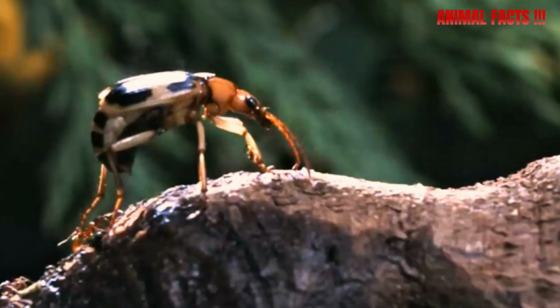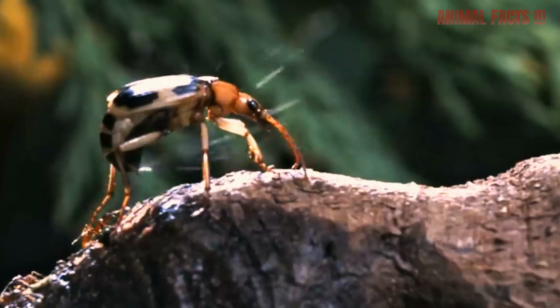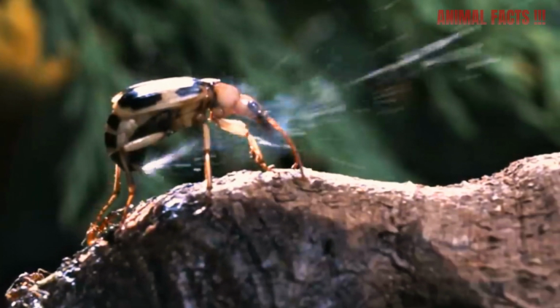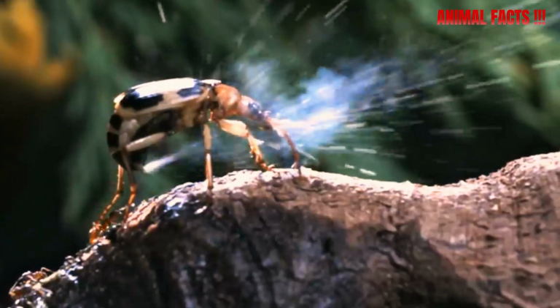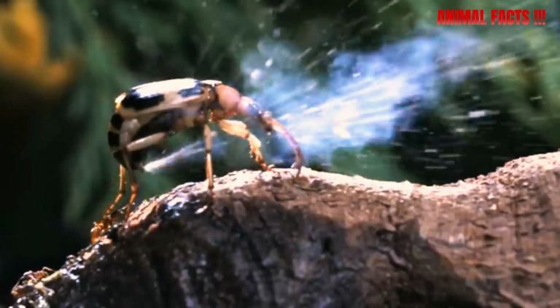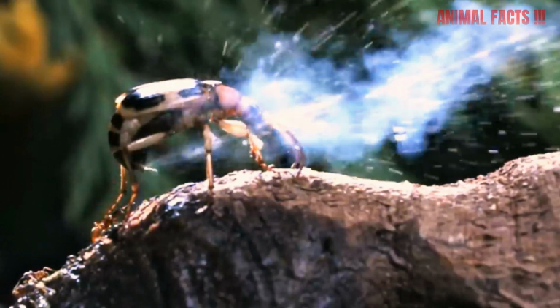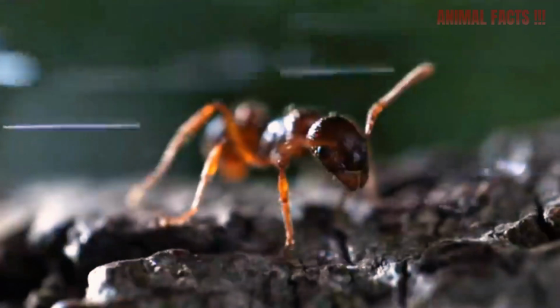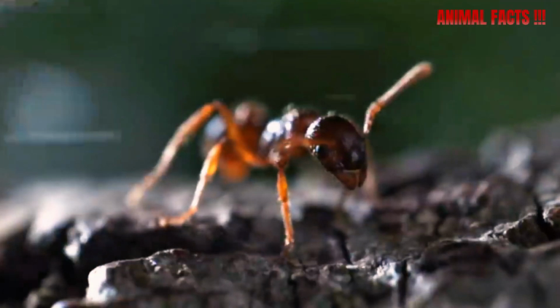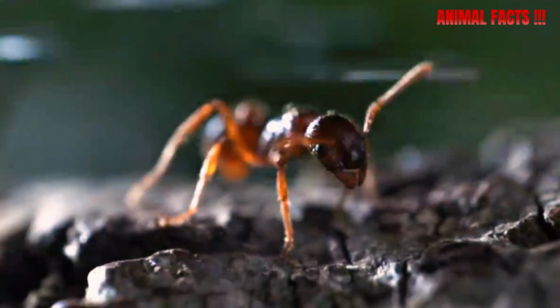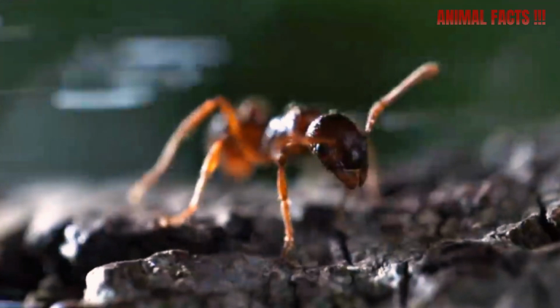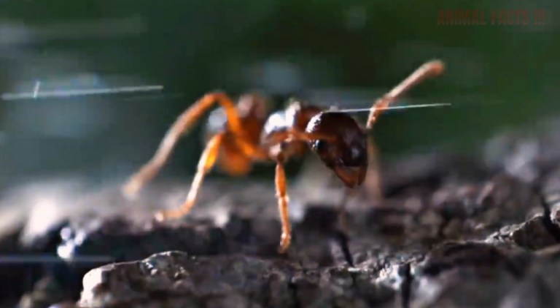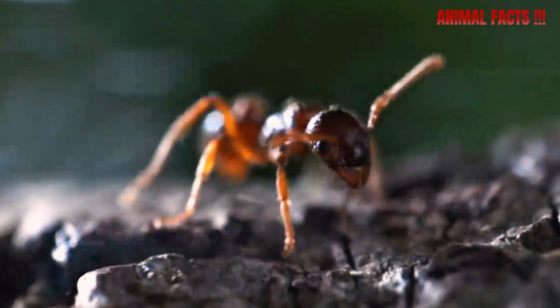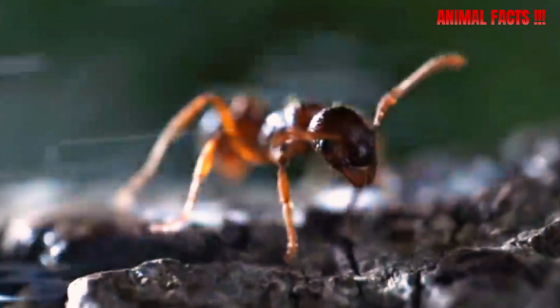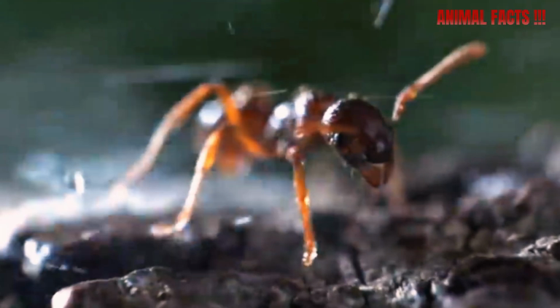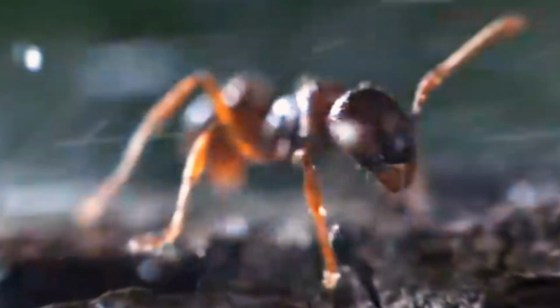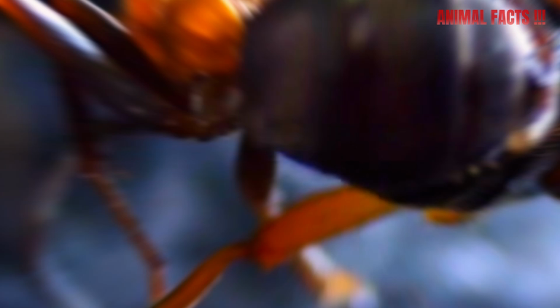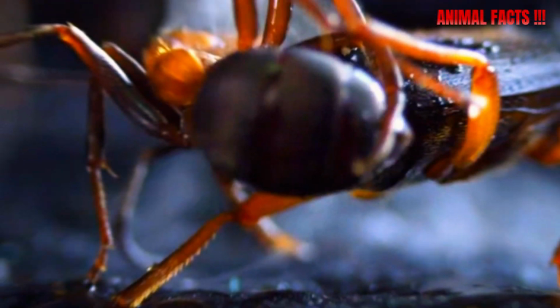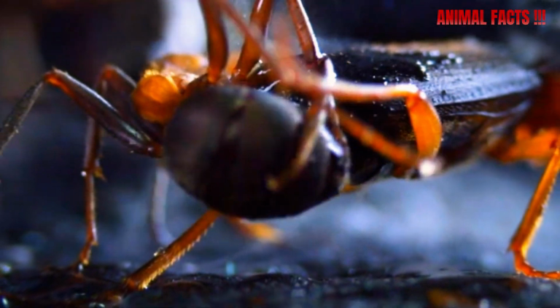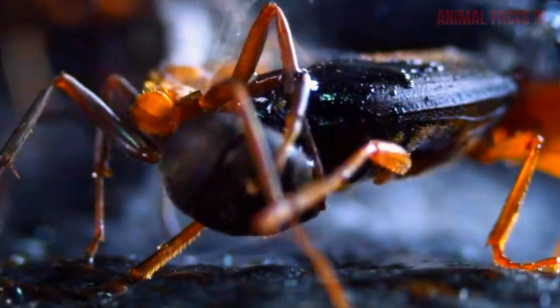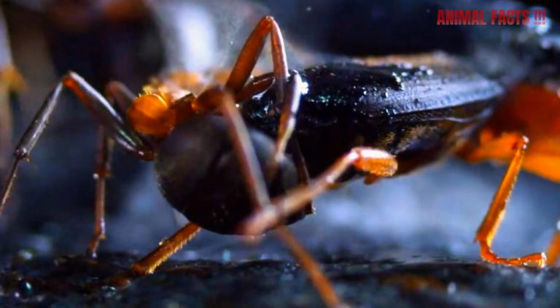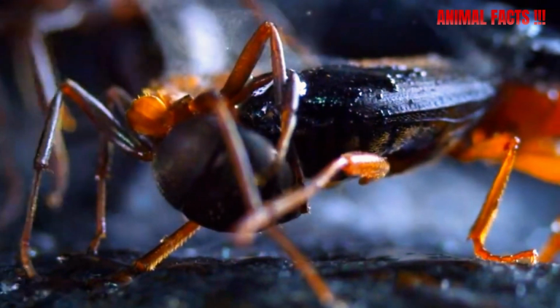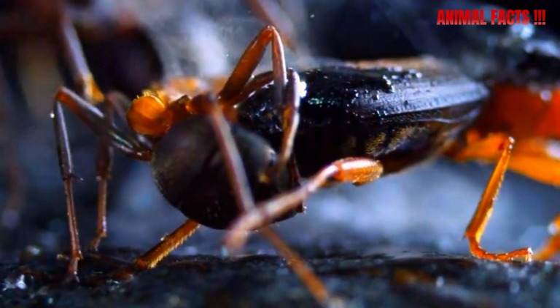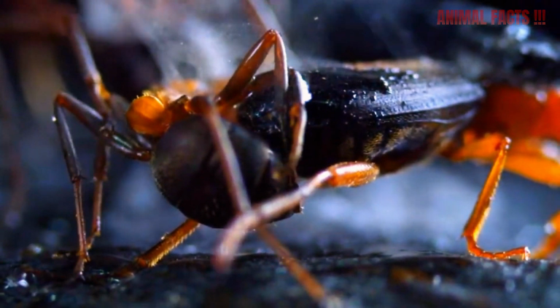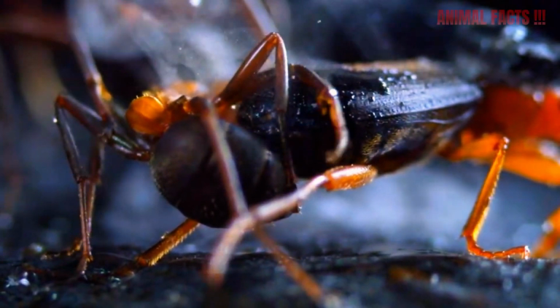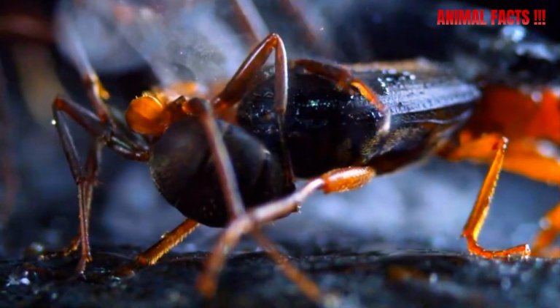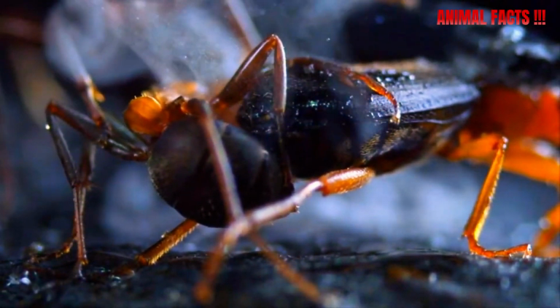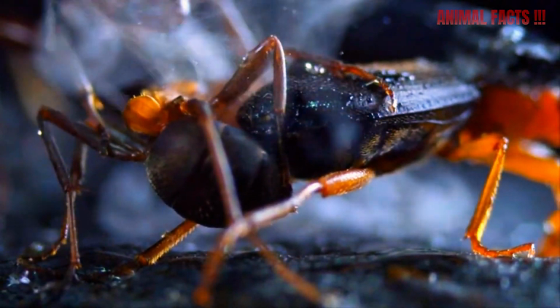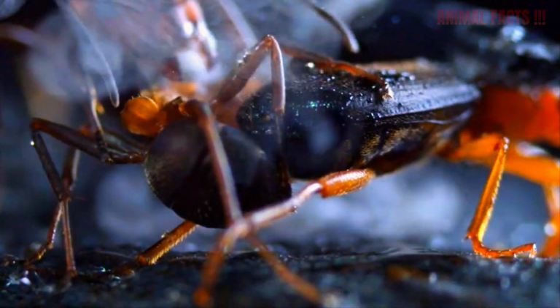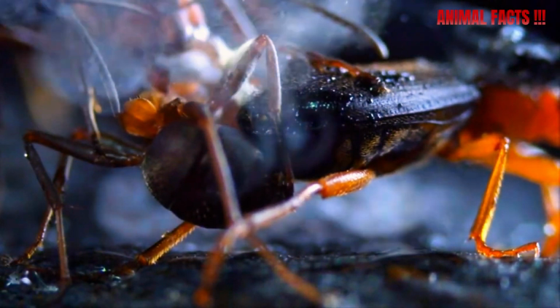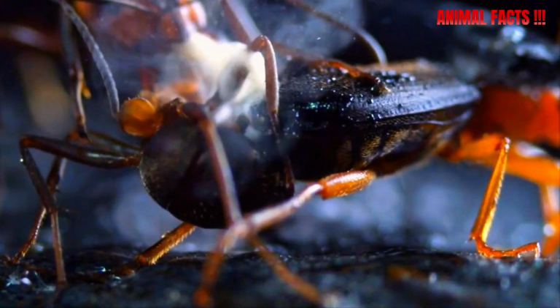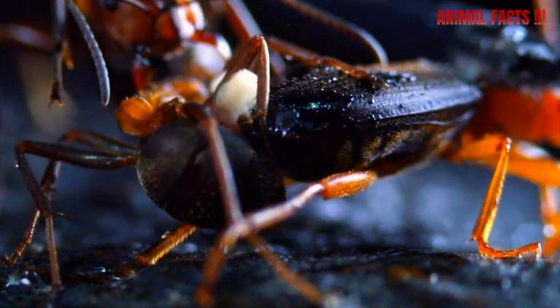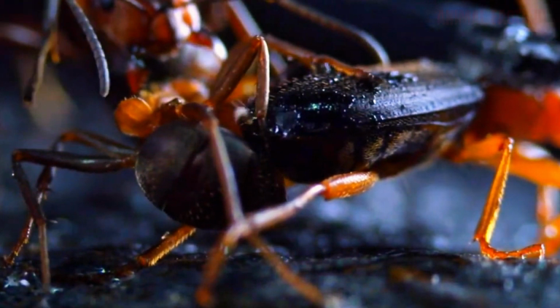The result? A rapid, explosive spray that can reach temperatures of nearly 100 degrees Celsius — that's hotter than your morning coffee.